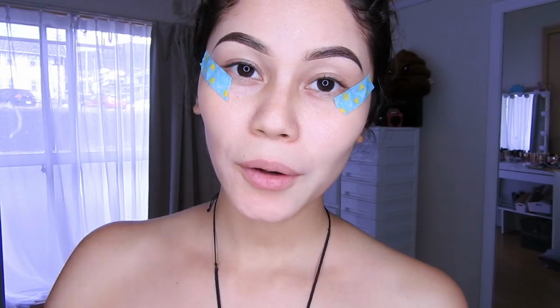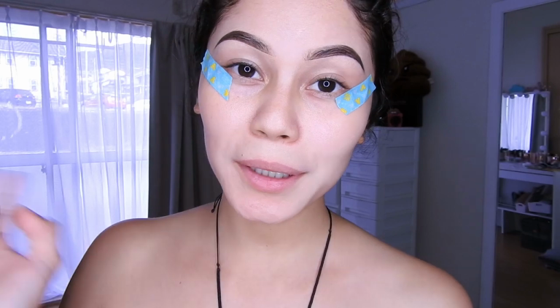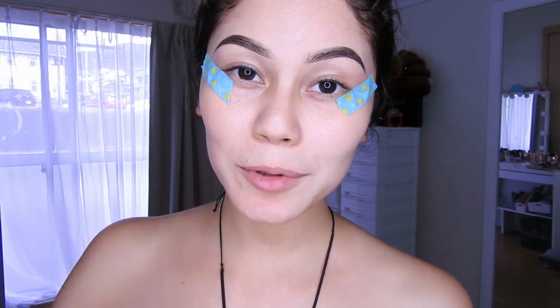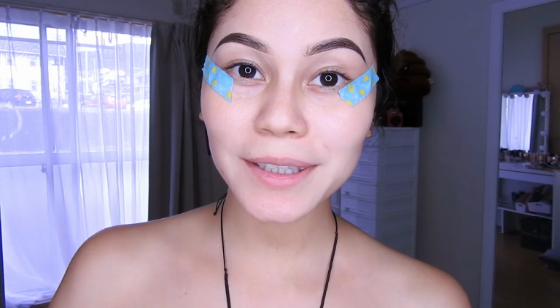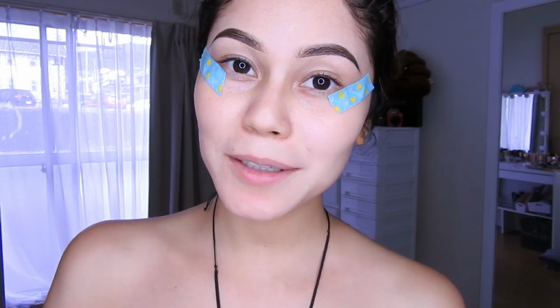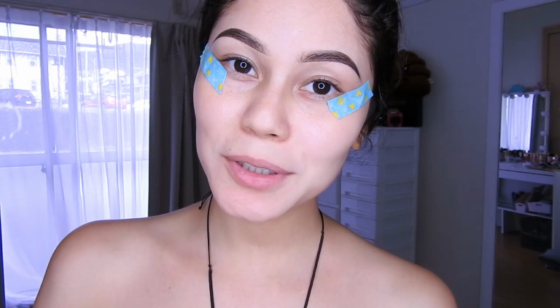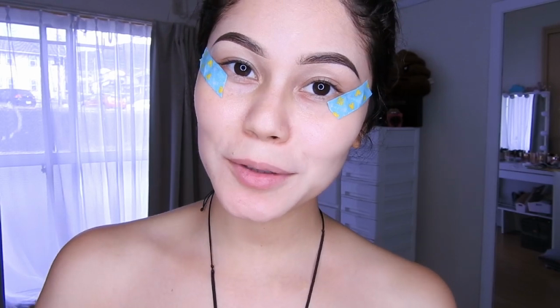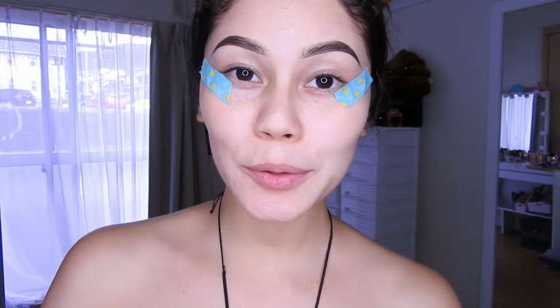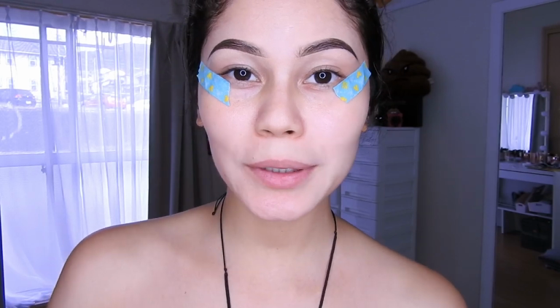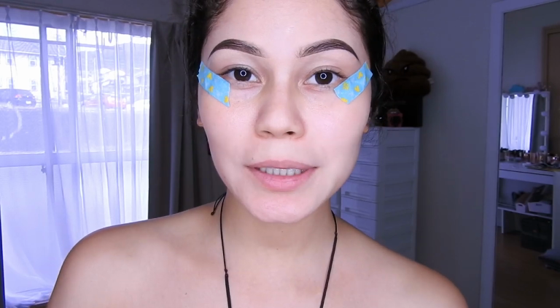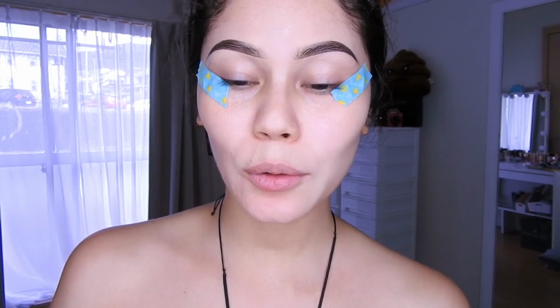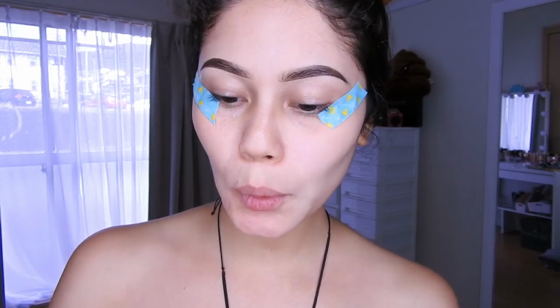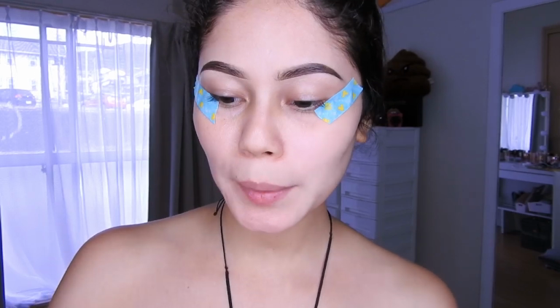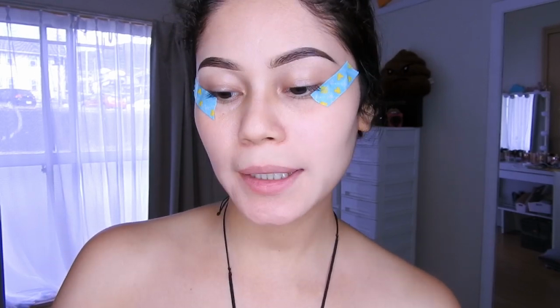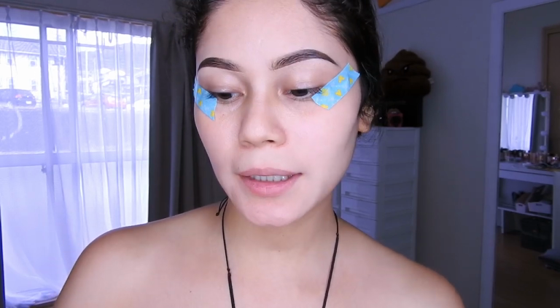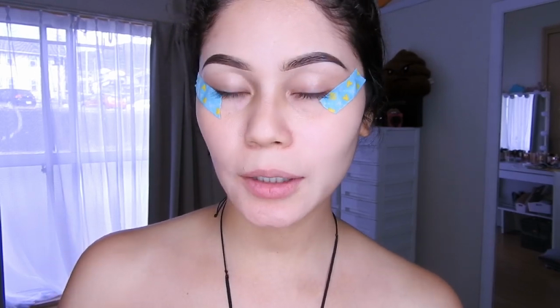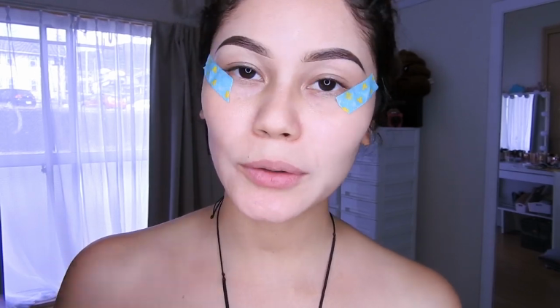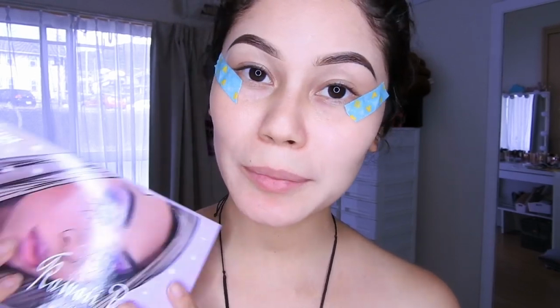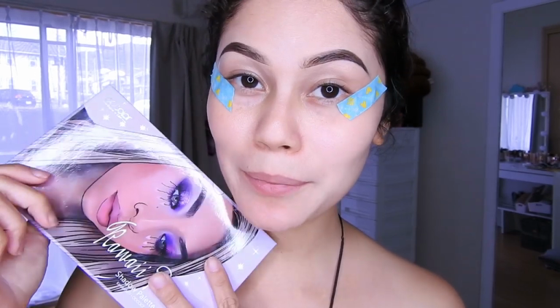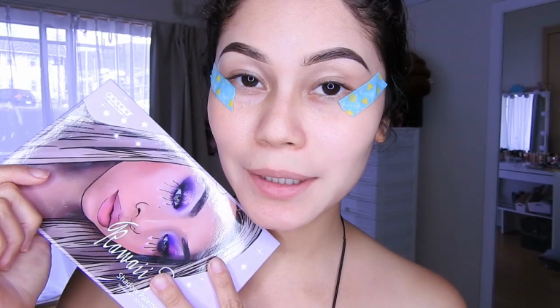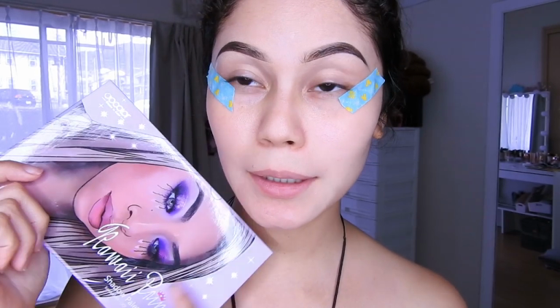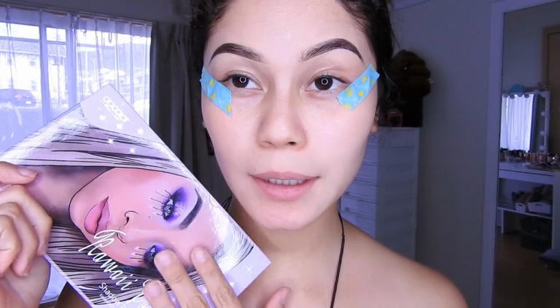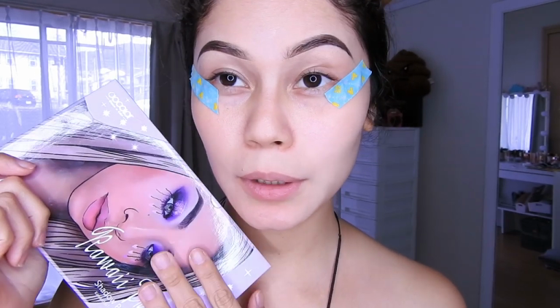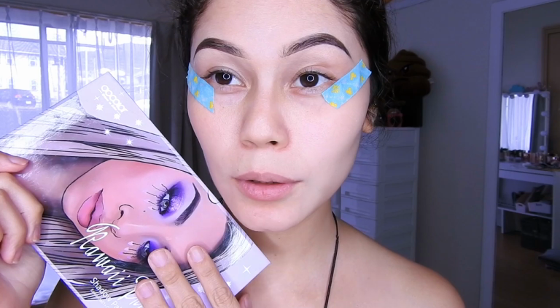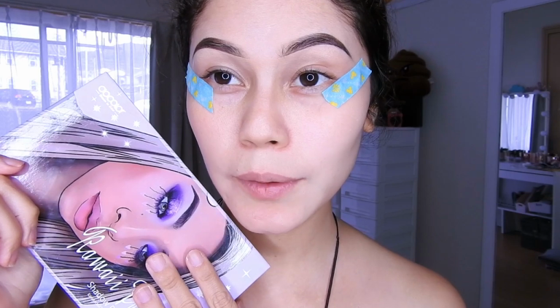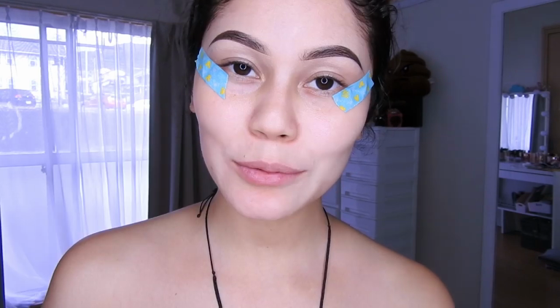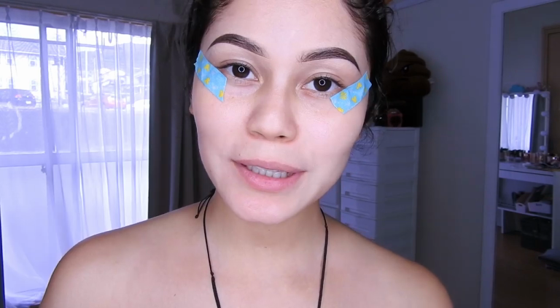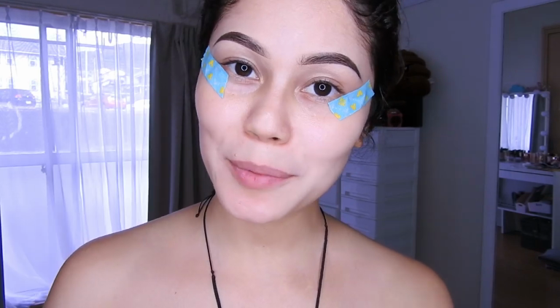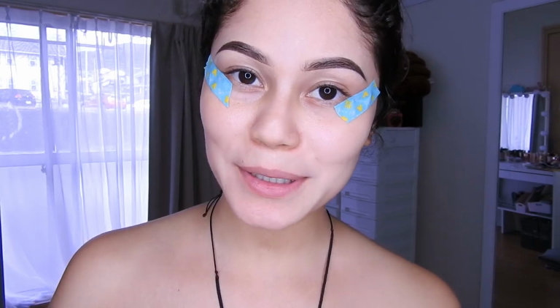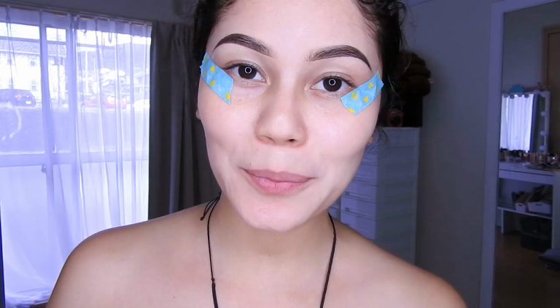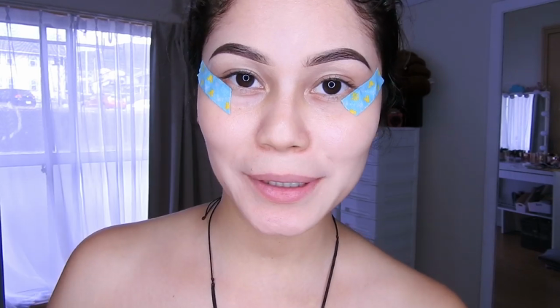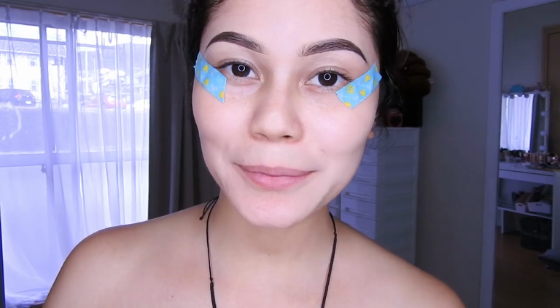Hola Kimochitas y Kimochitos, hoy les traigo un maquillaje con la paleta de Kawaii Doll. Y si gustas me puedes acompañar.